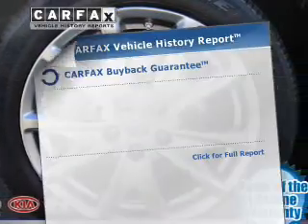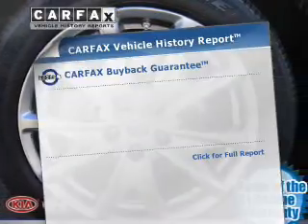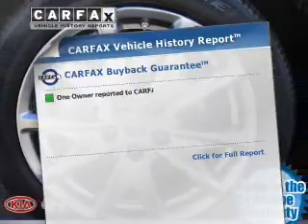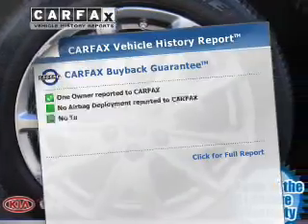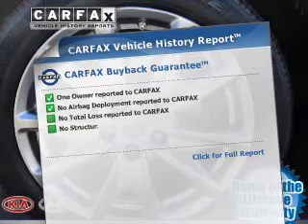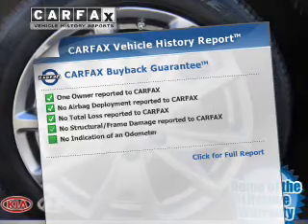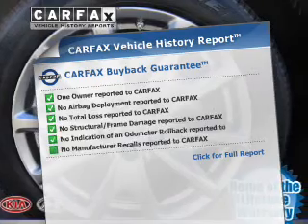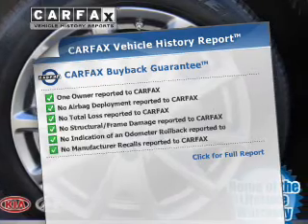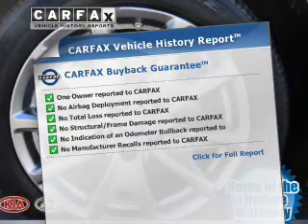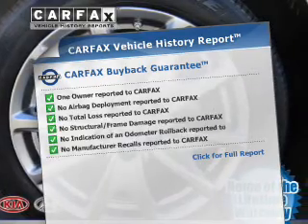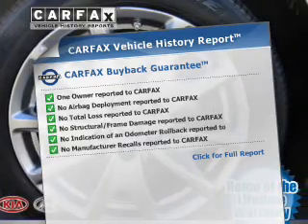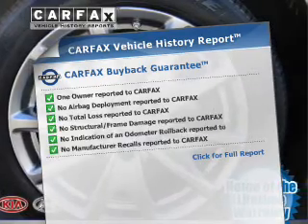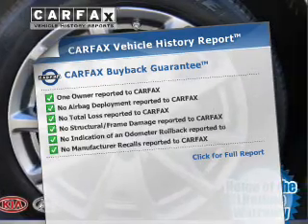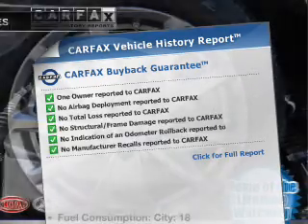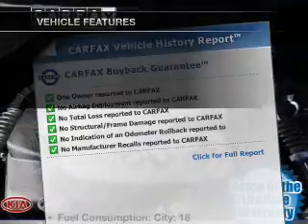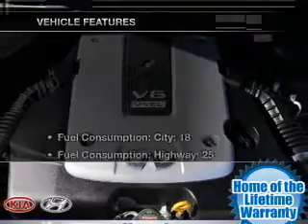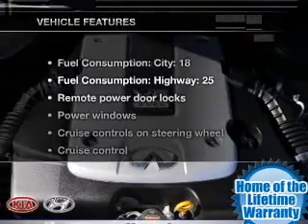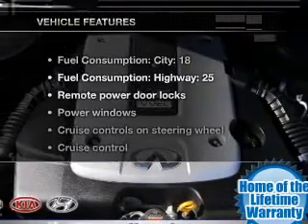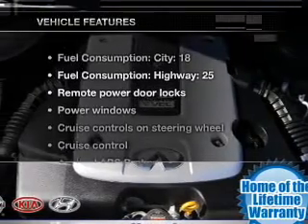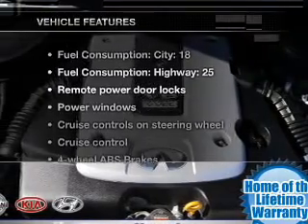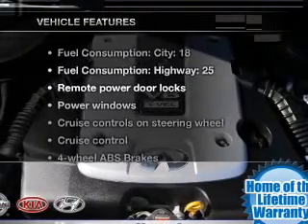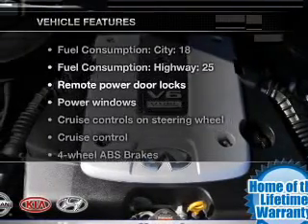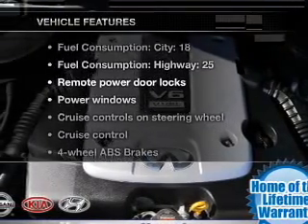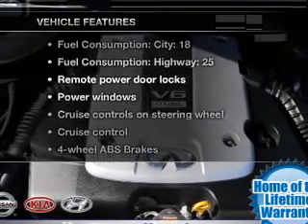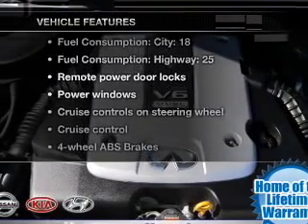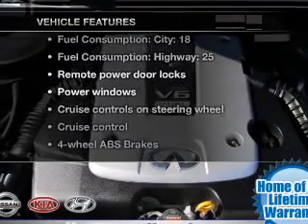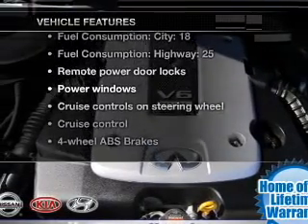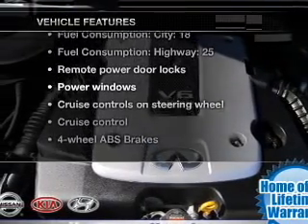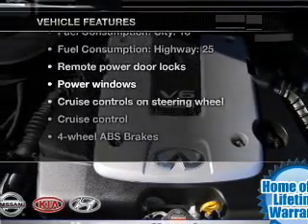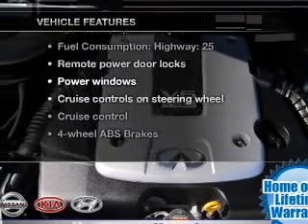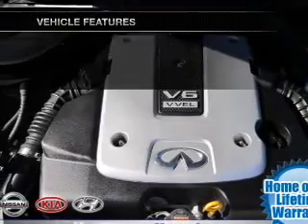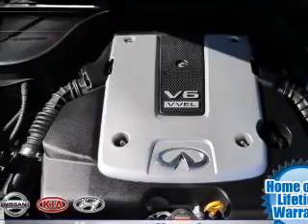Carfax is offered to provide you with peace of mind. Plus, enjoy these notable features that are included in this vehicle.